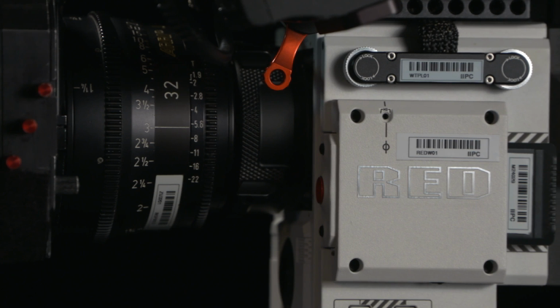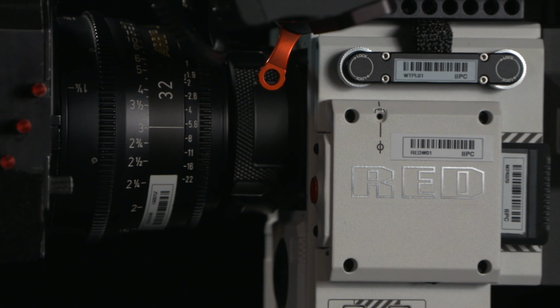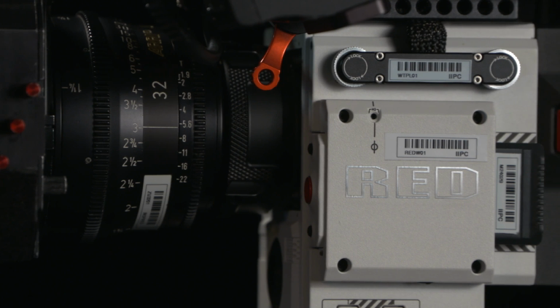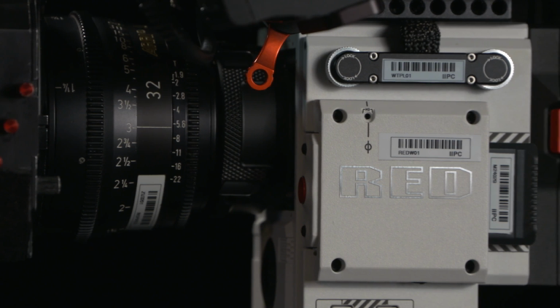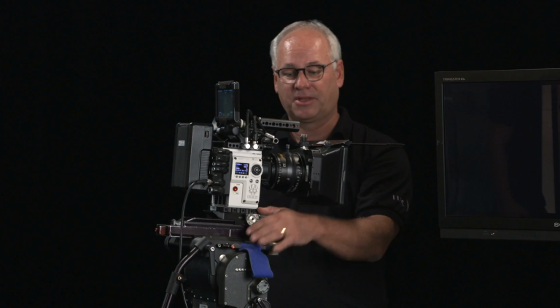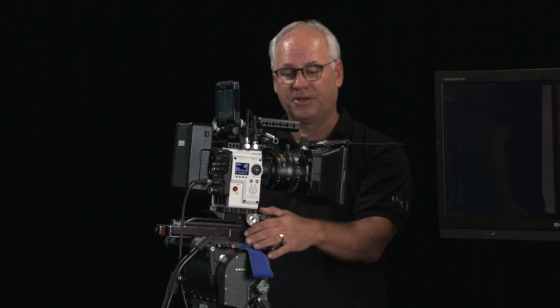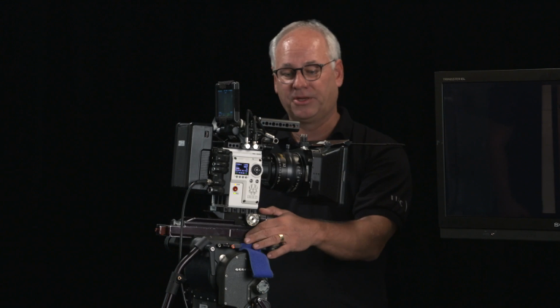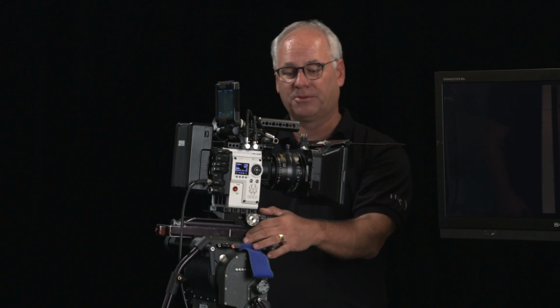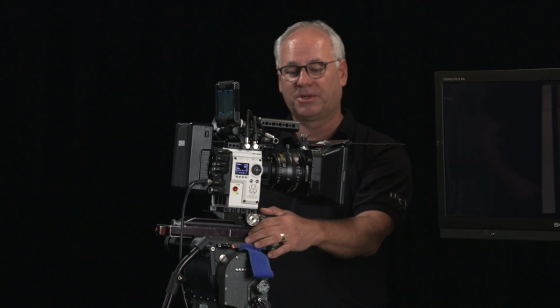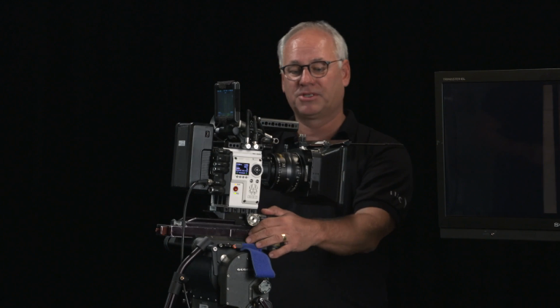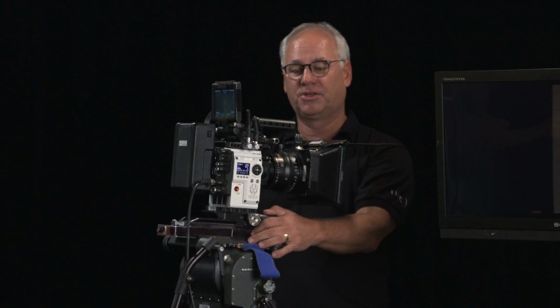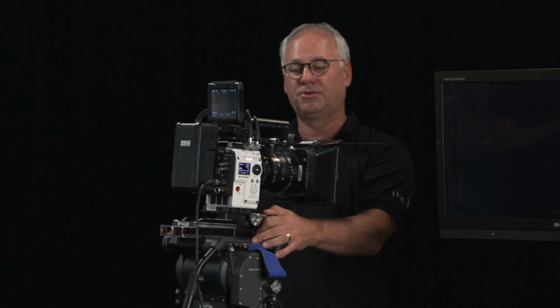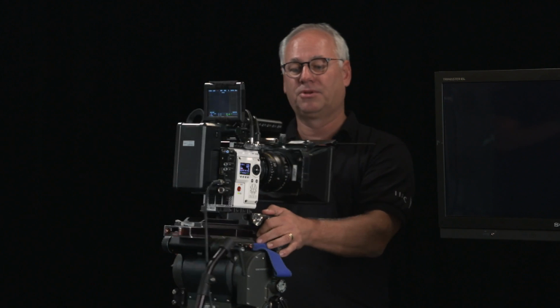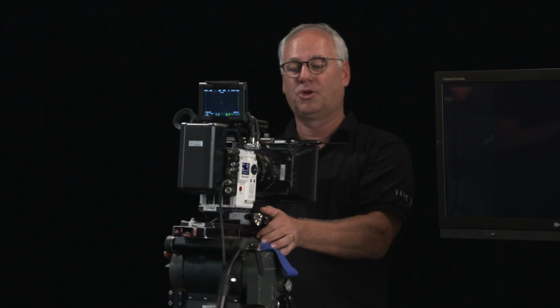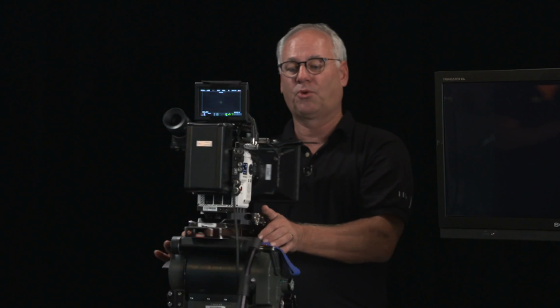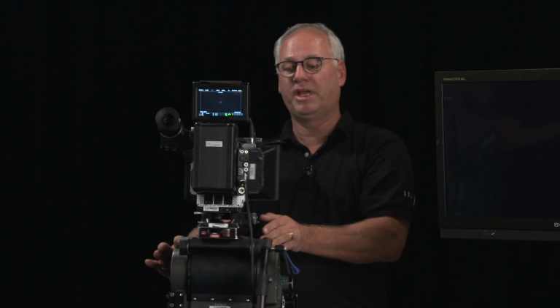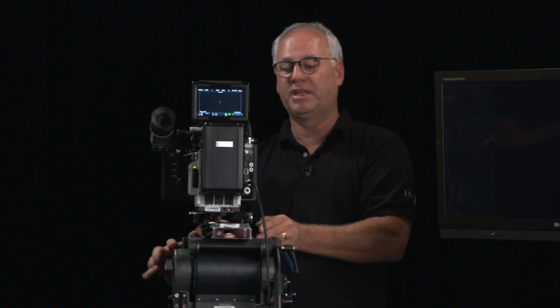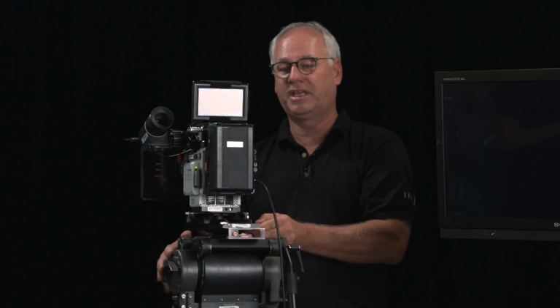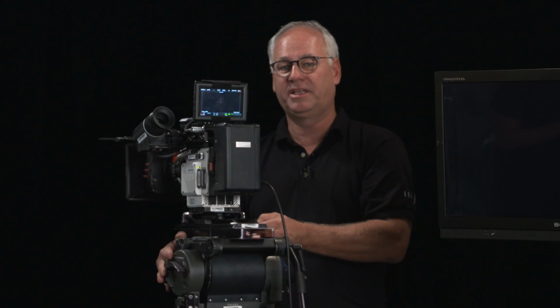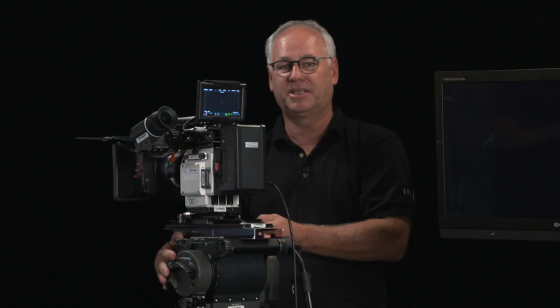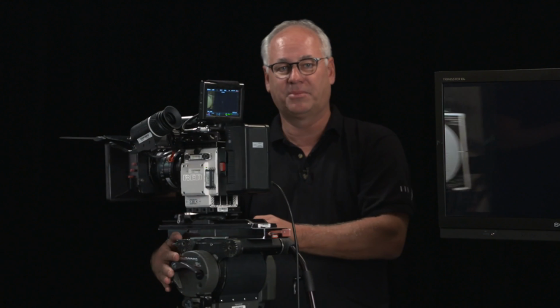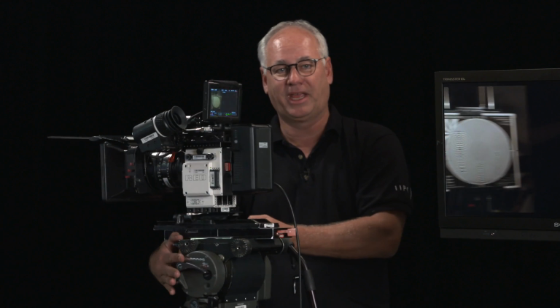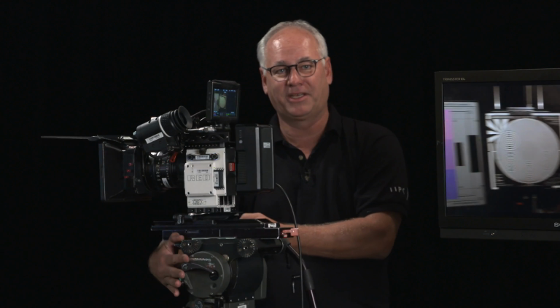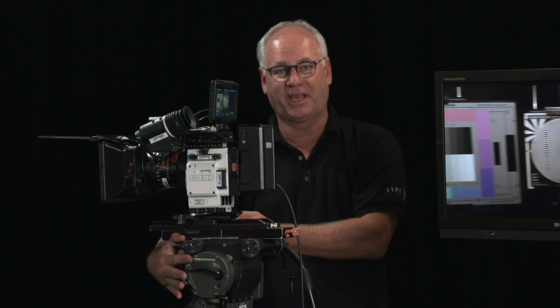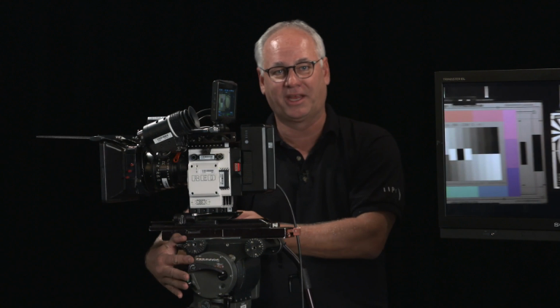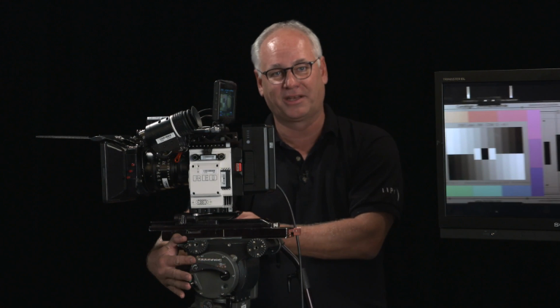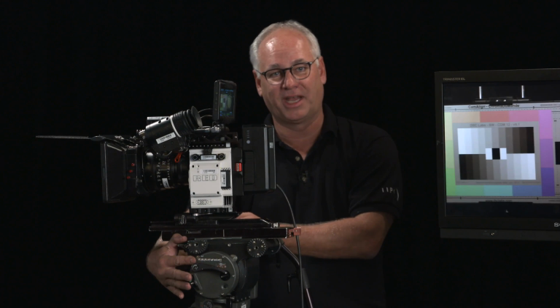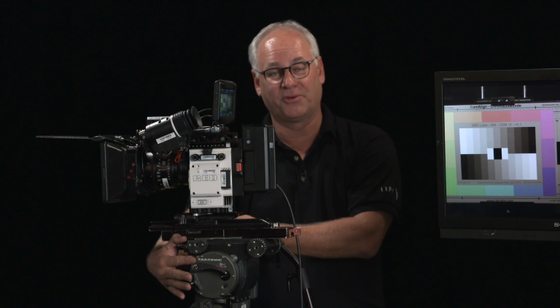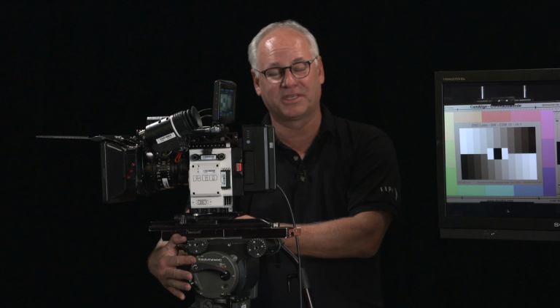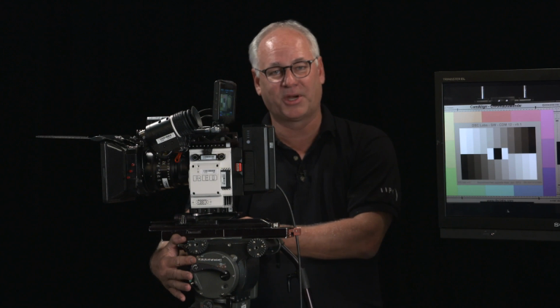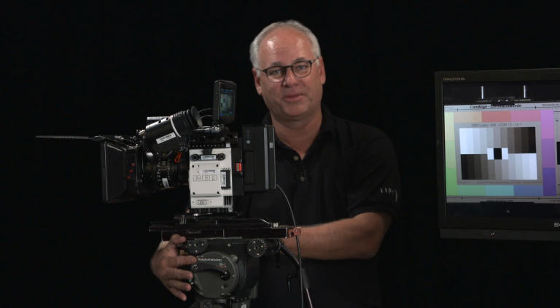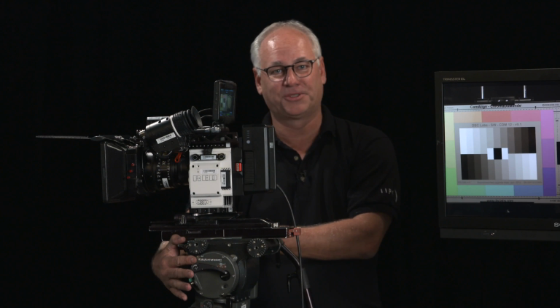Anyways, there you go — there's the new RED Helium 8K, here at Inspired Image.